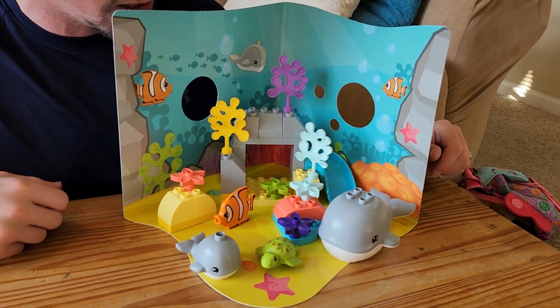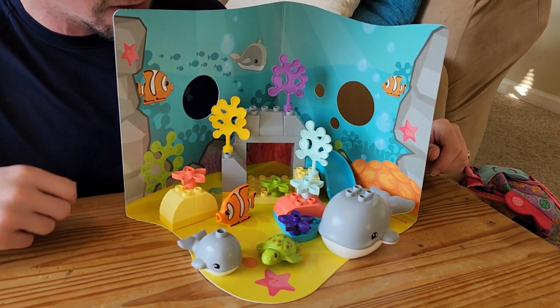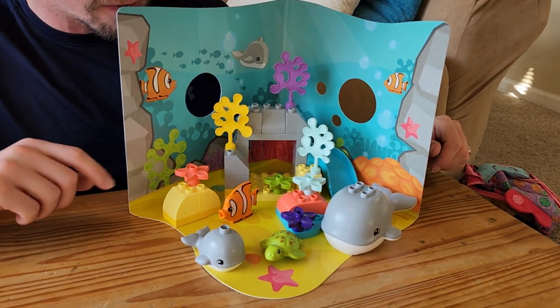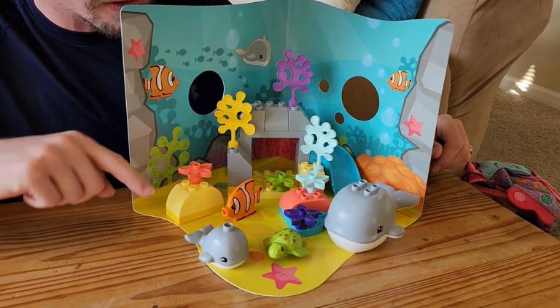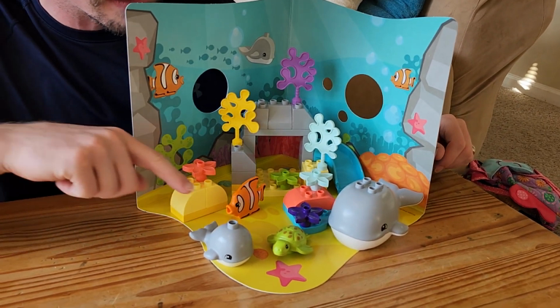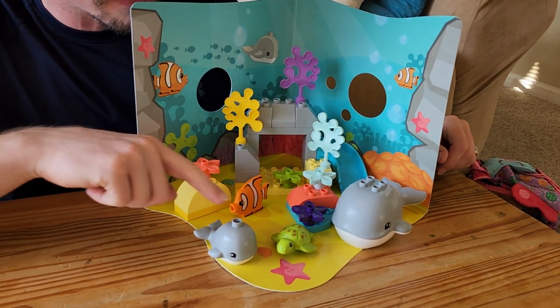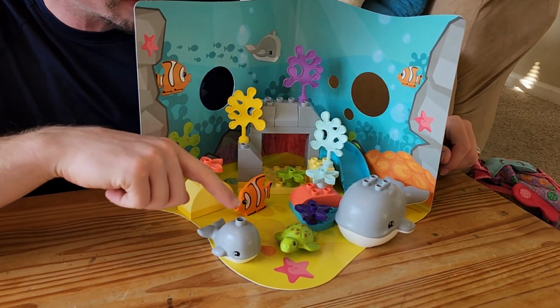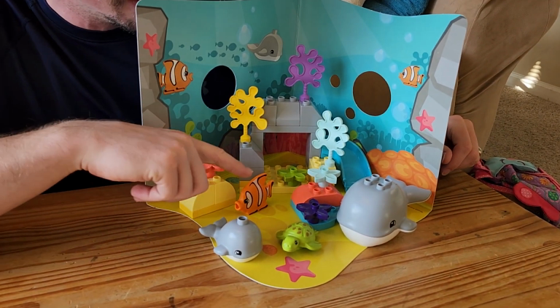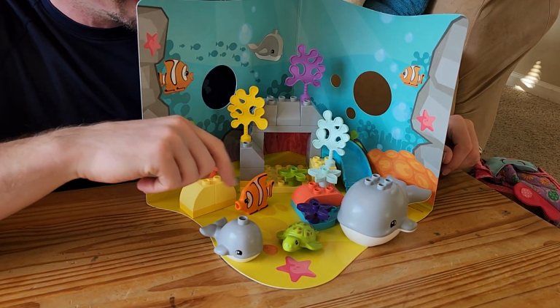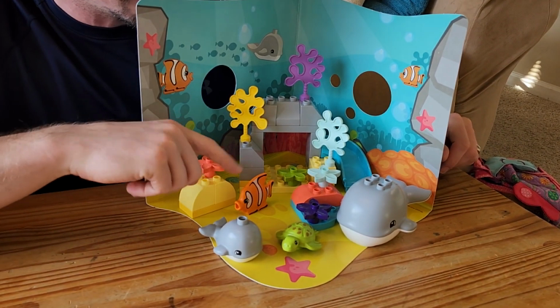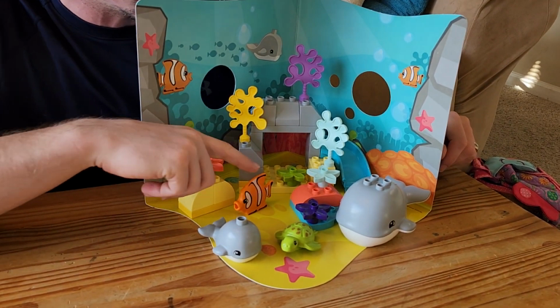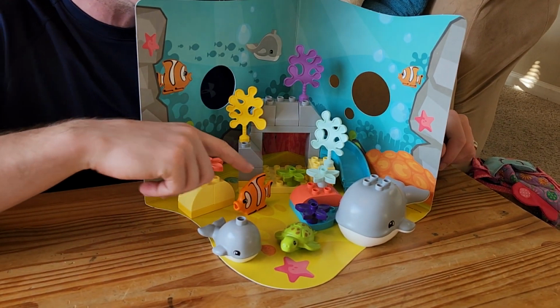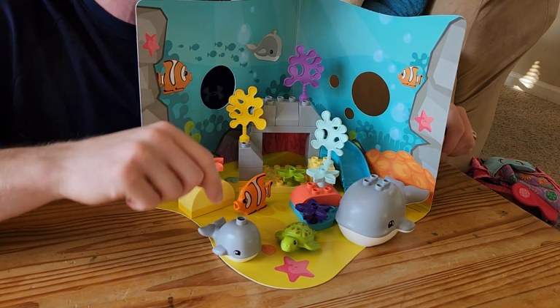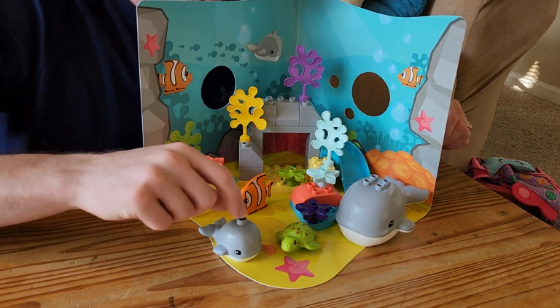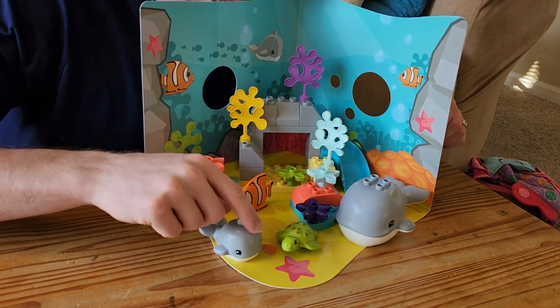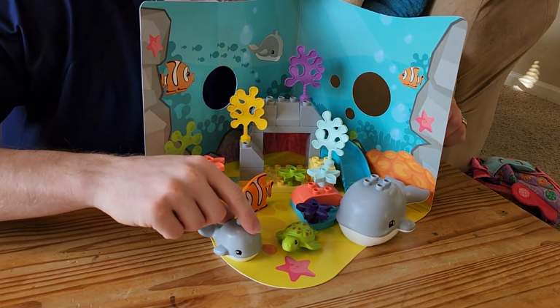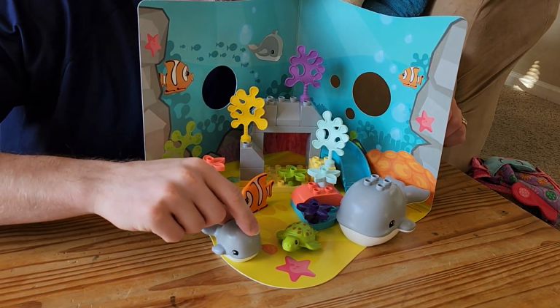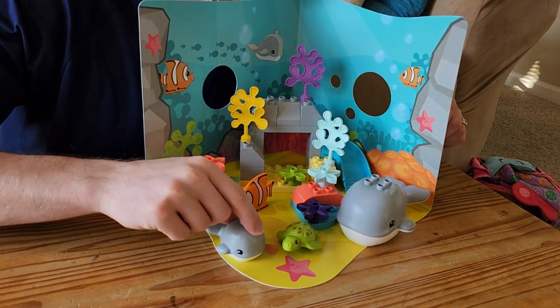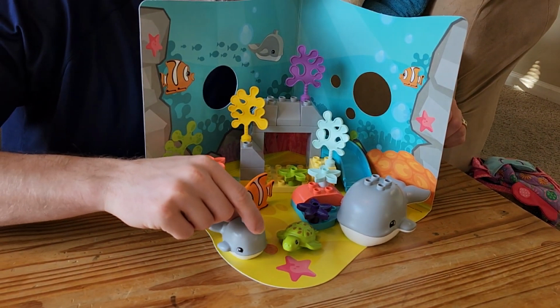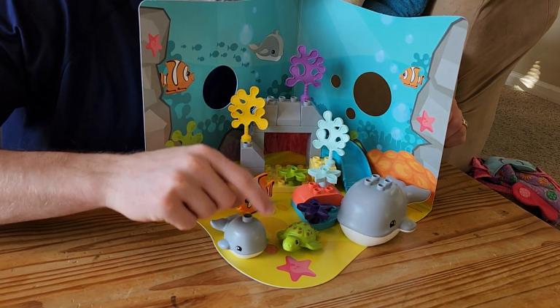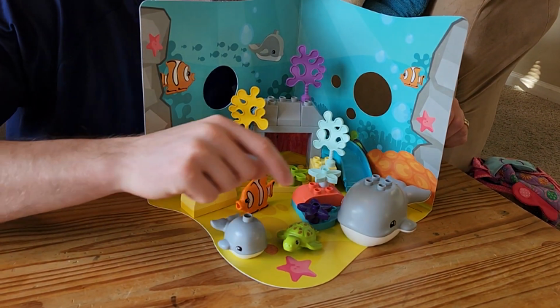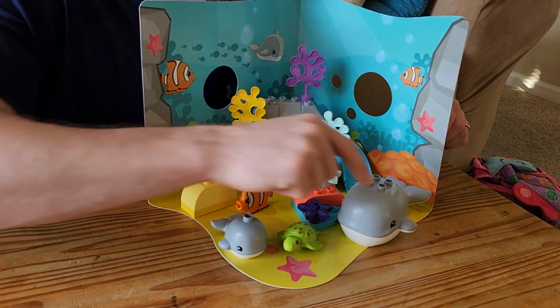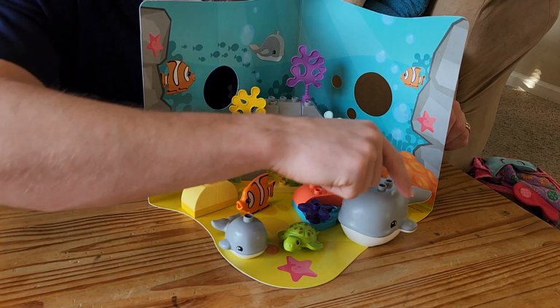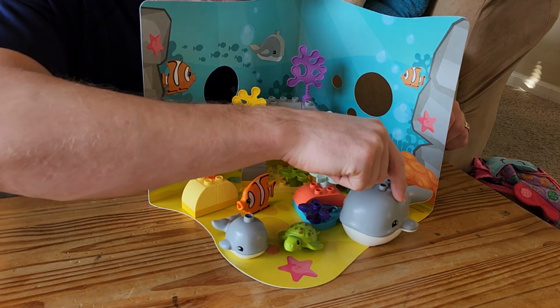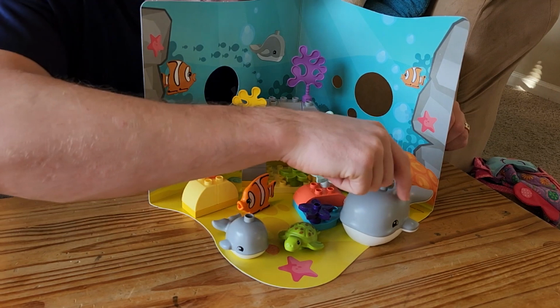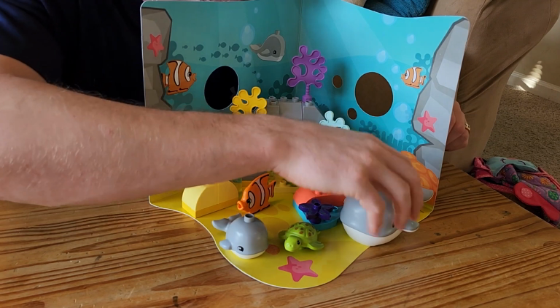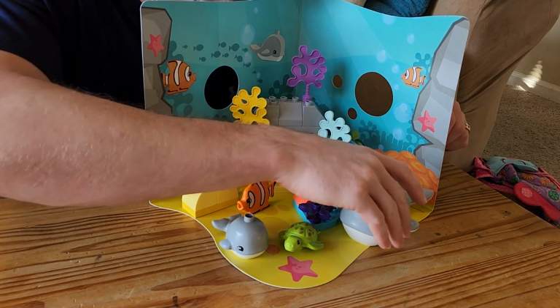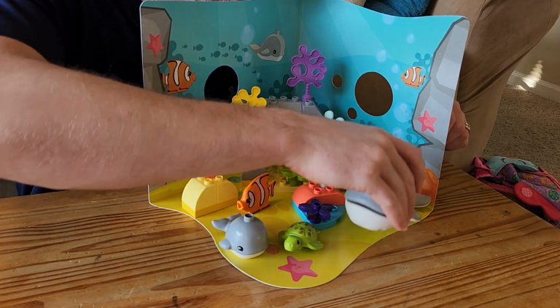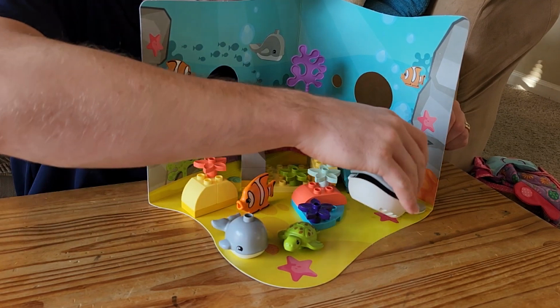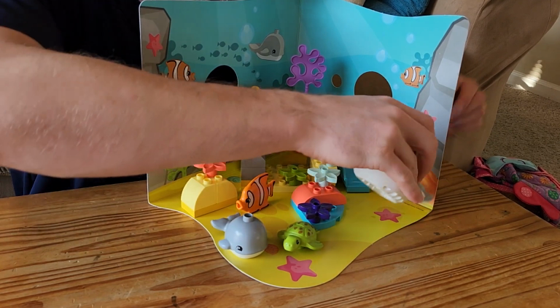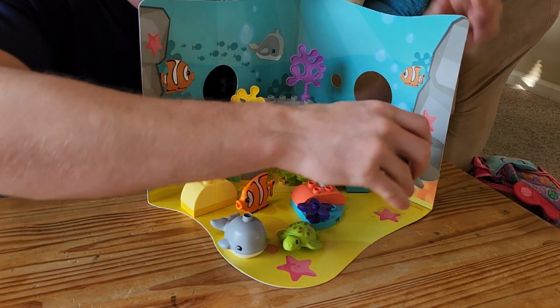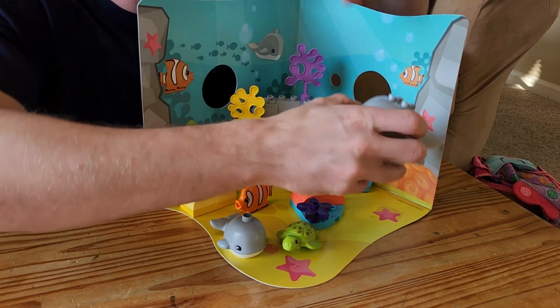And then you have all these different animals, so a fish, a baby whale, and a mama whale, I'm assuming.